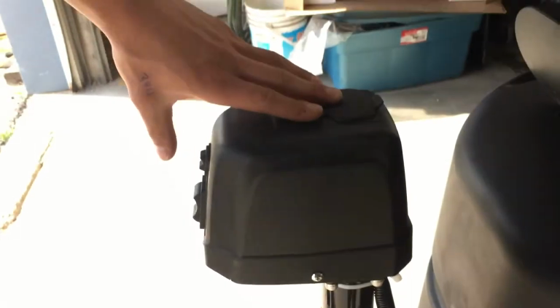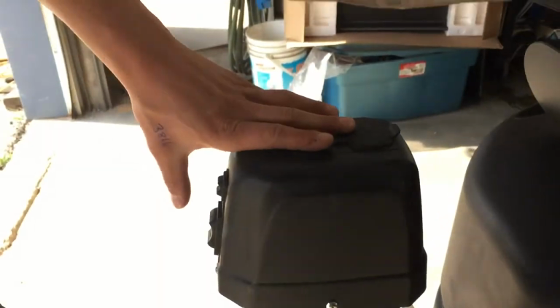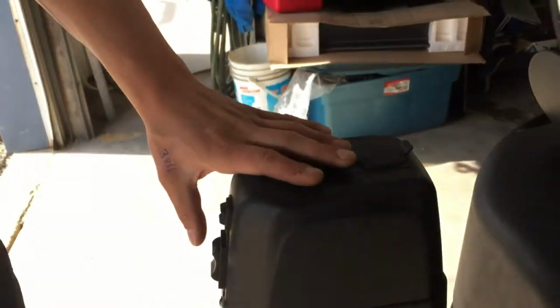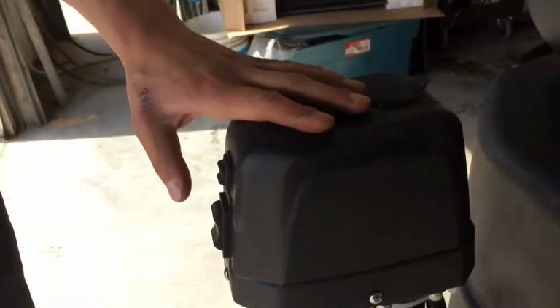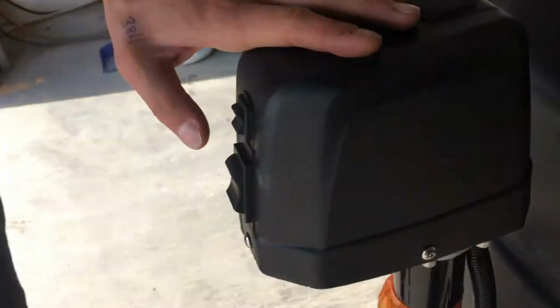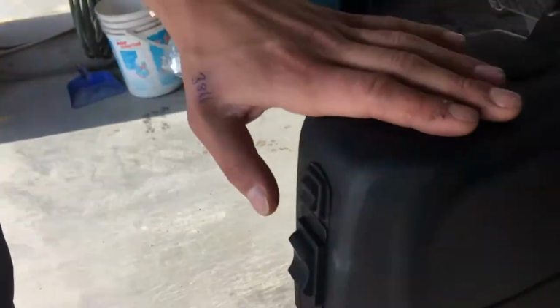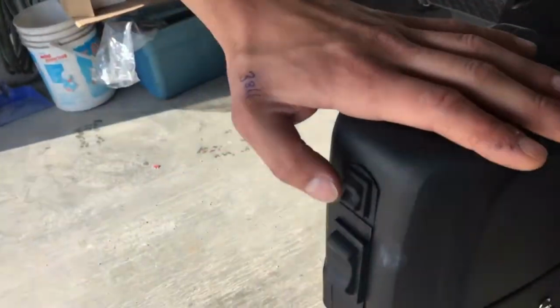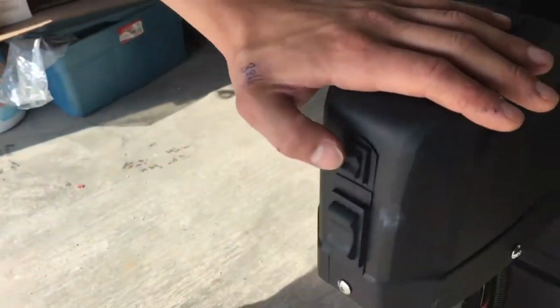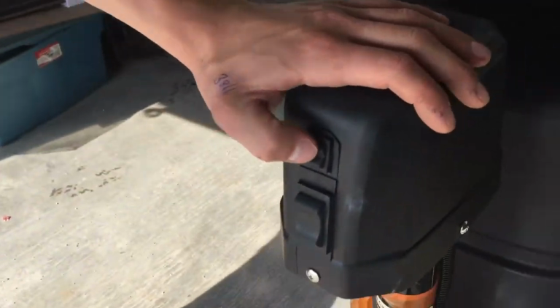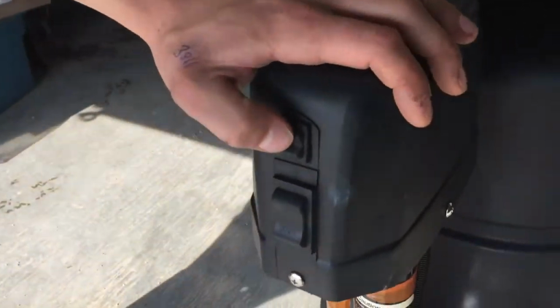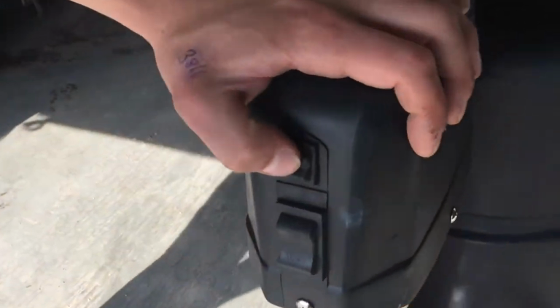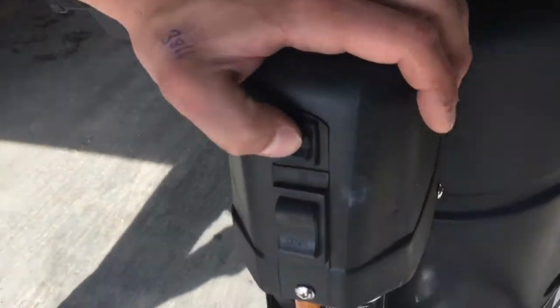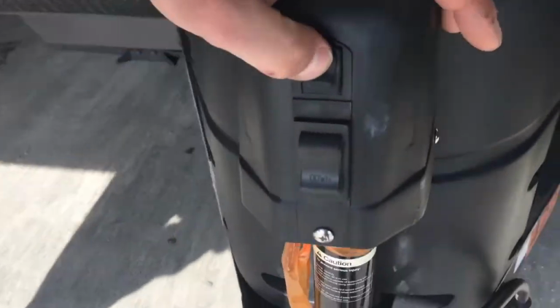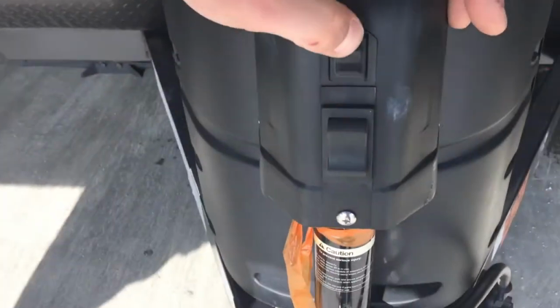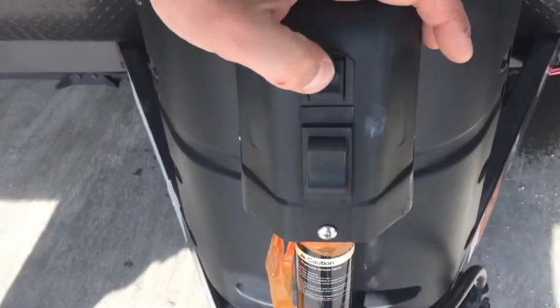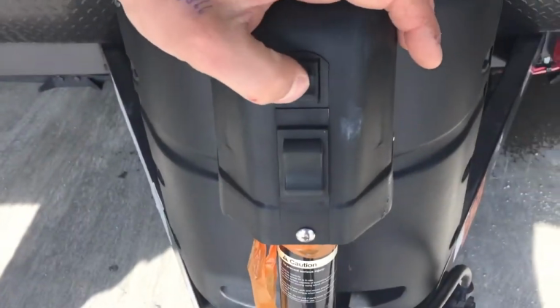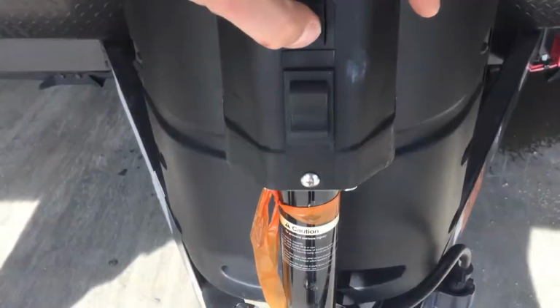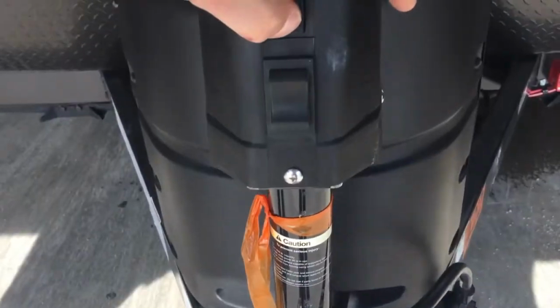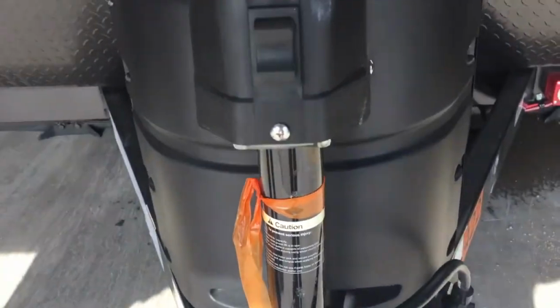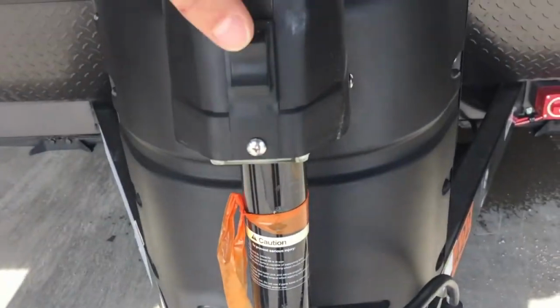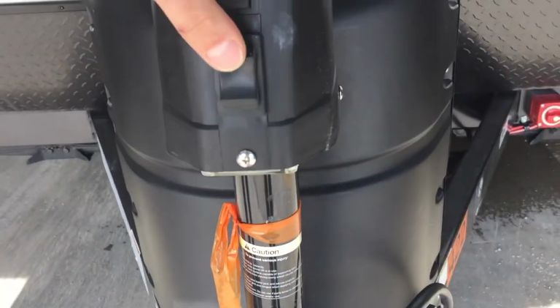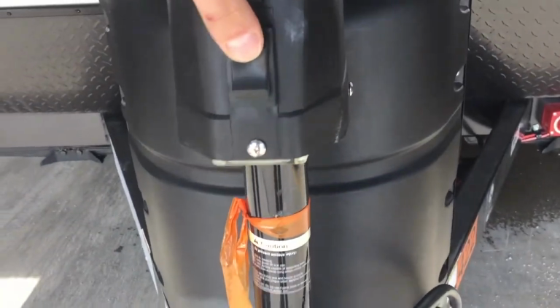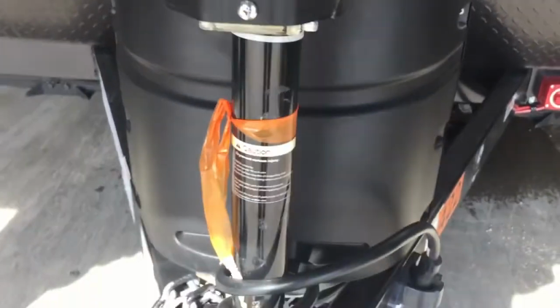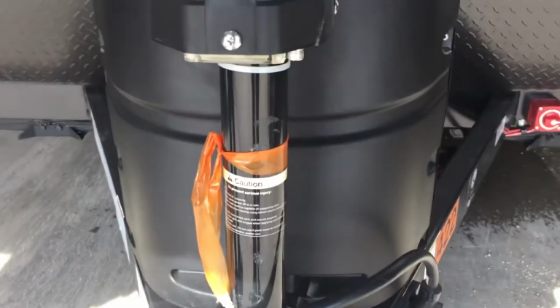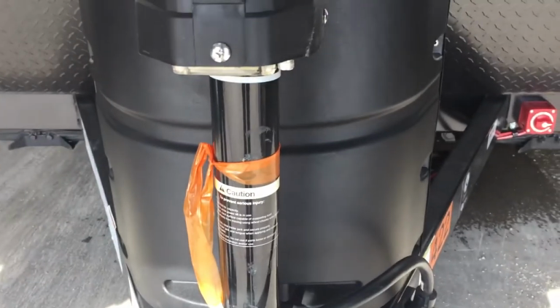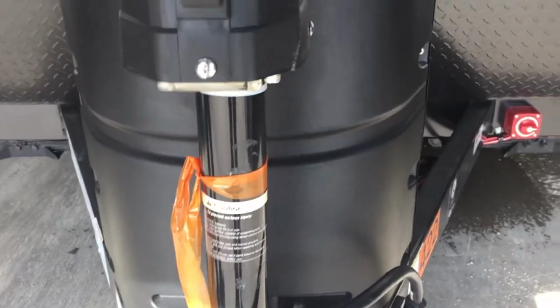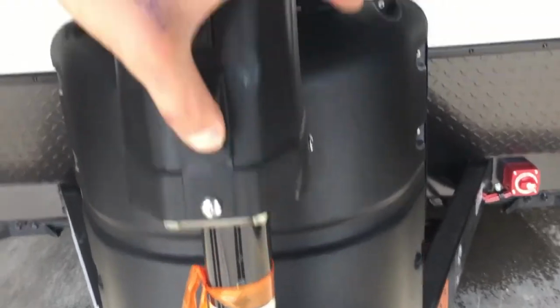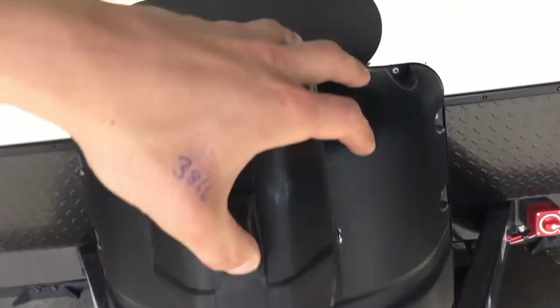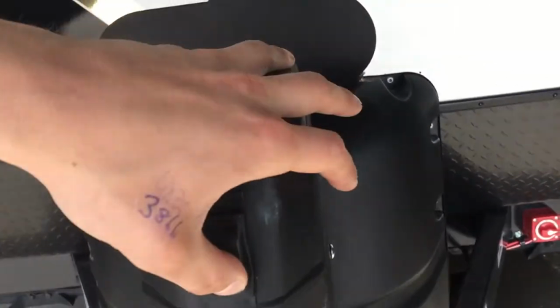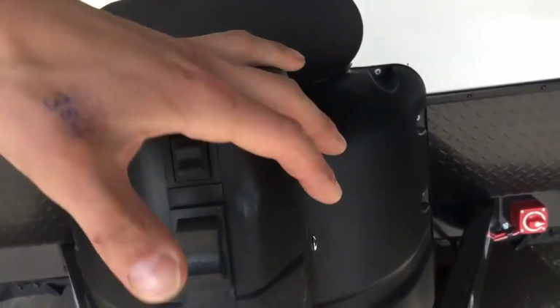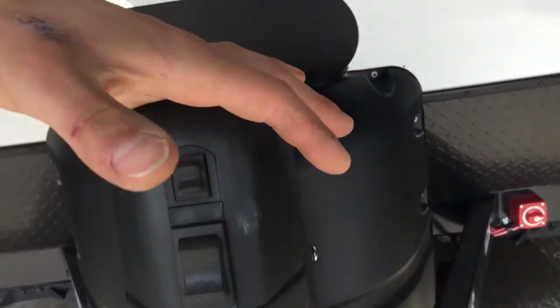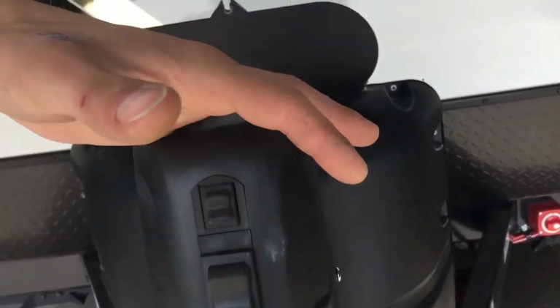Up front we've got your power tongue jack. The light switch up top turns on the little light in the bottom, and for the jack switch, up is up and down is down.